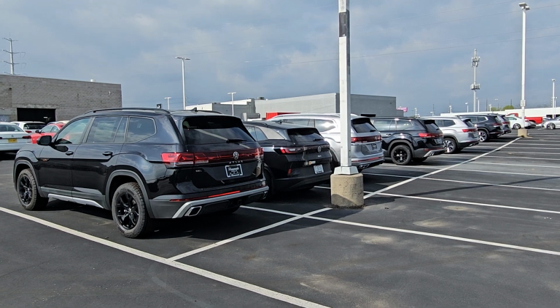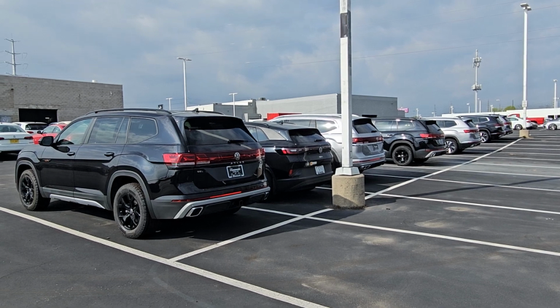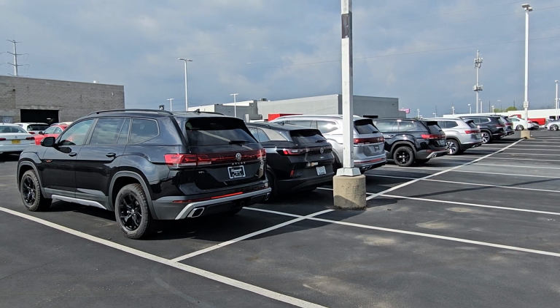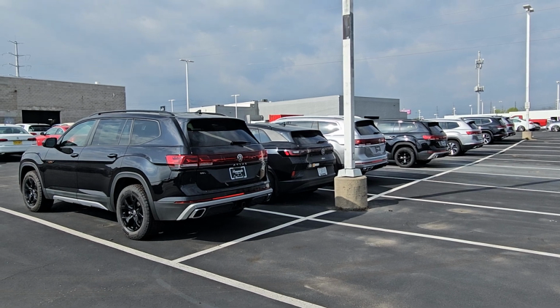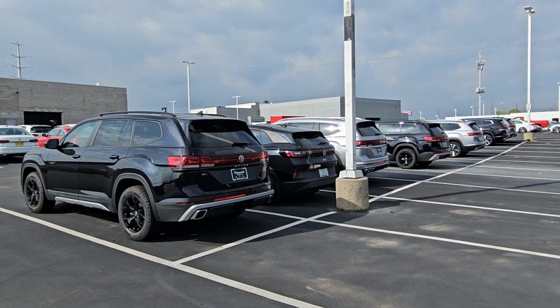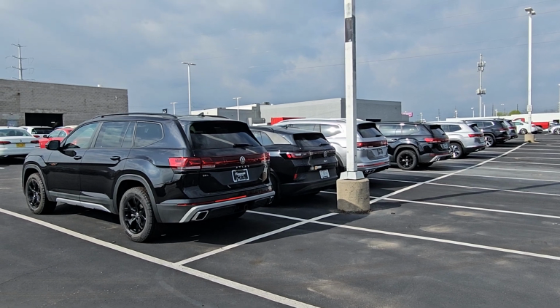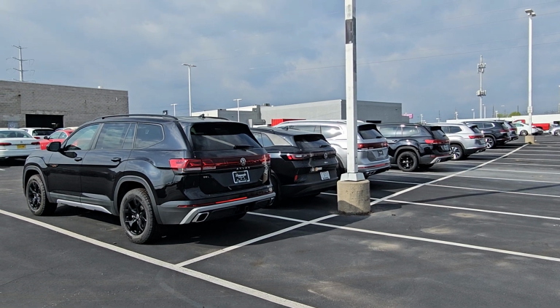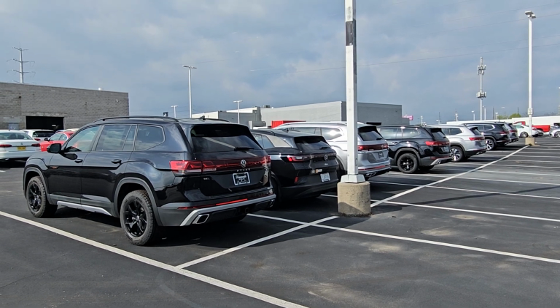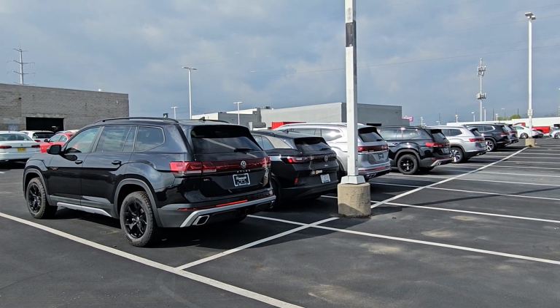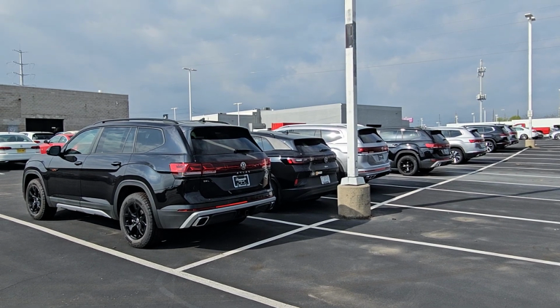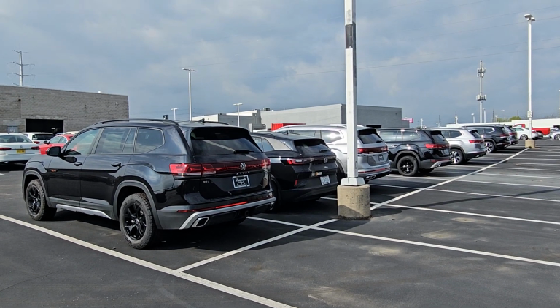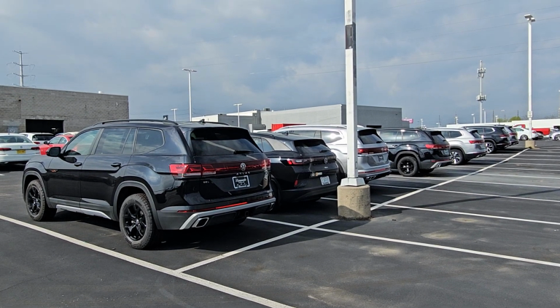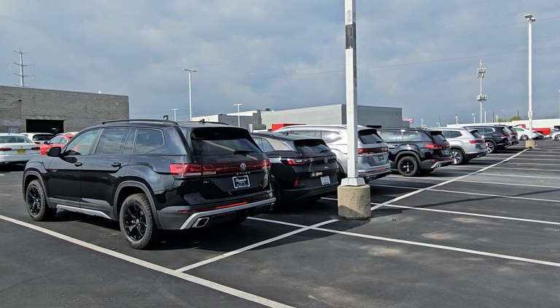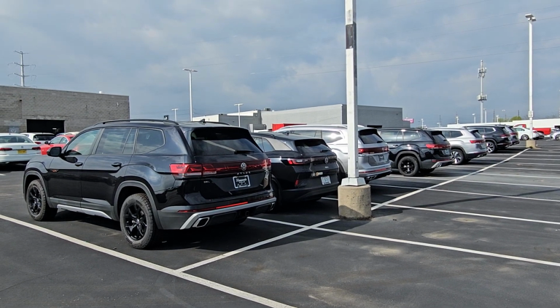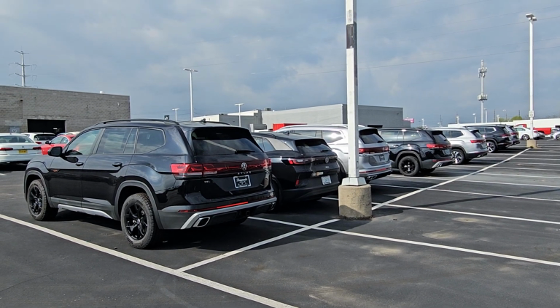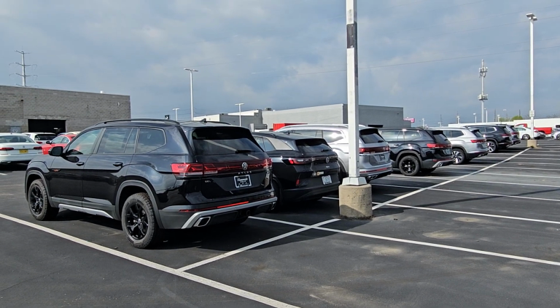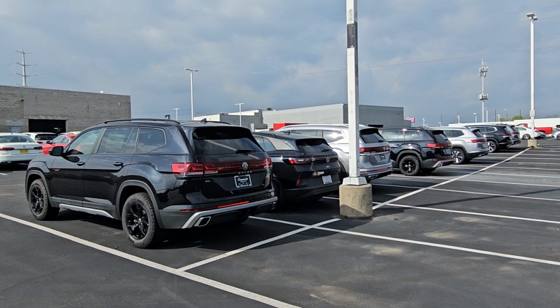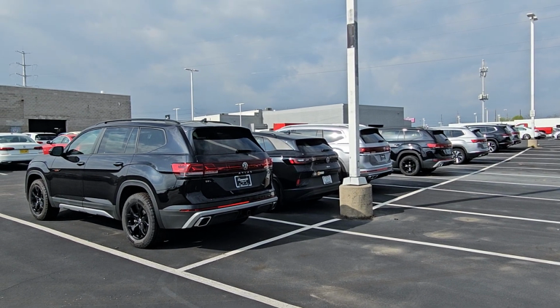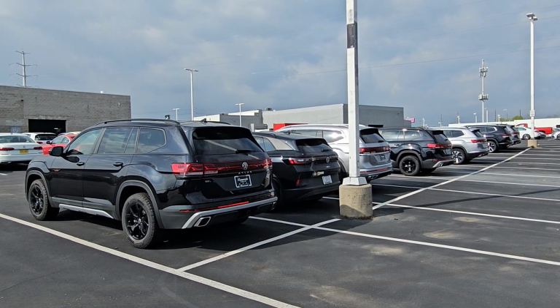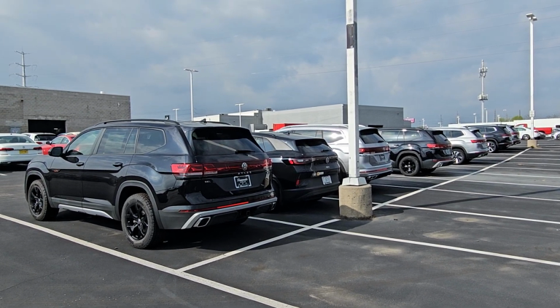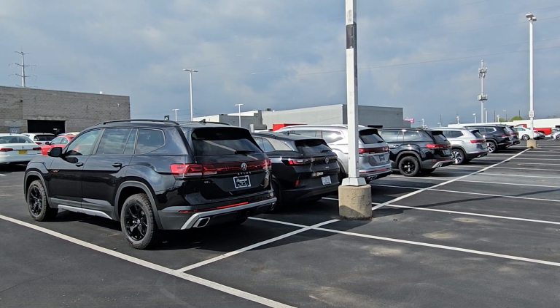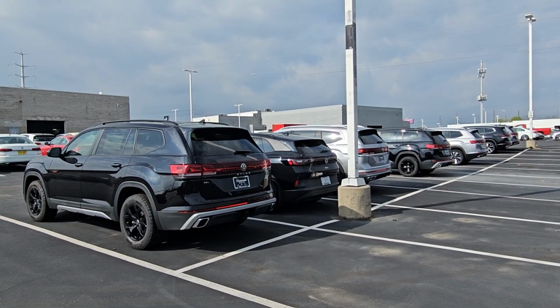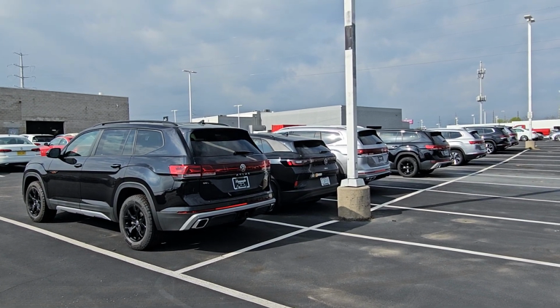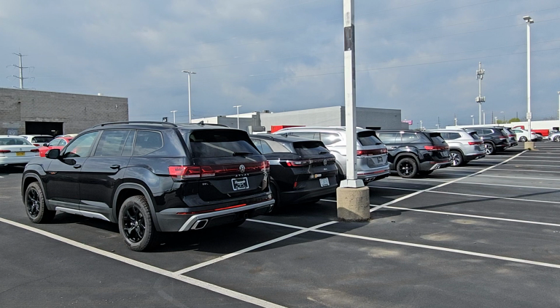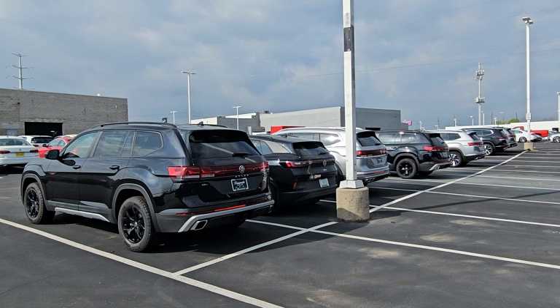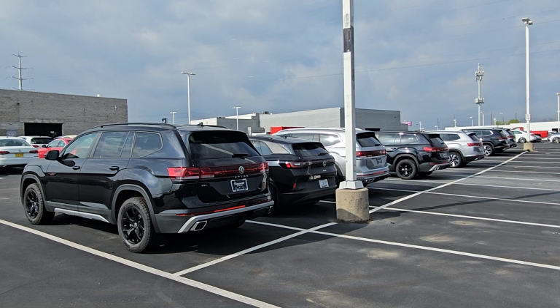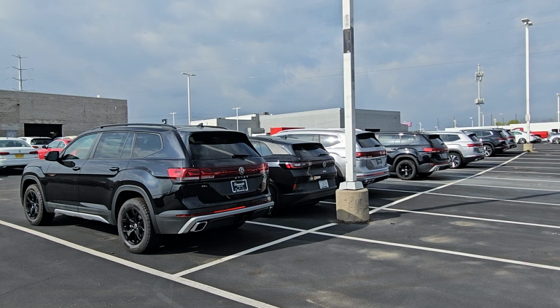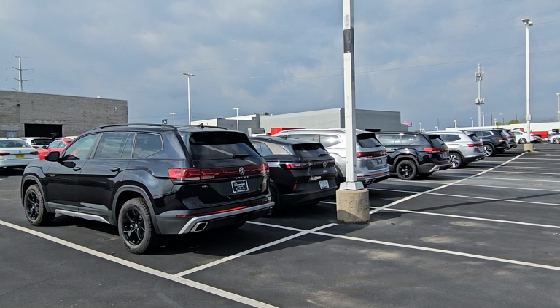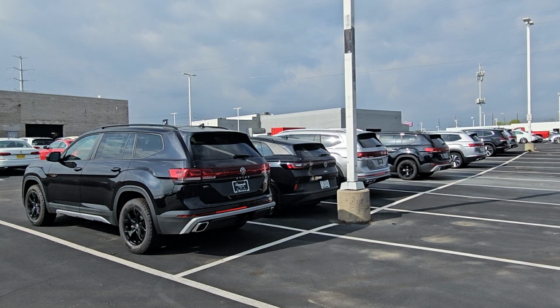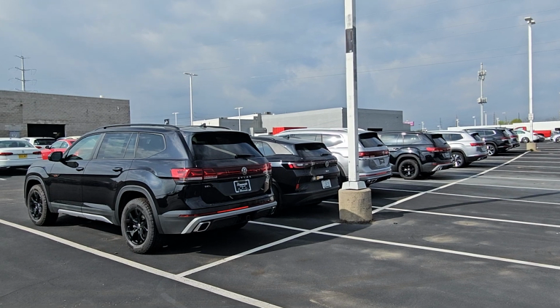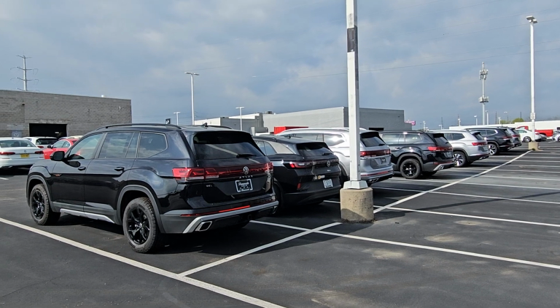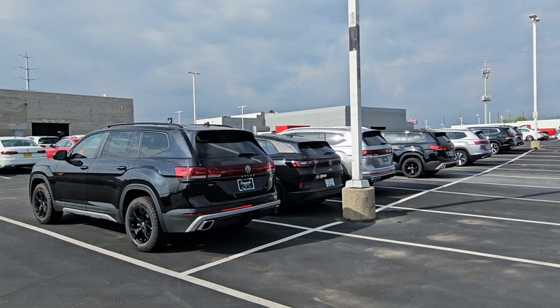Hello guys, this is Reece from Bomberido St. Peter's Volkswagen in St. Louis with an inventory update for Atlas.